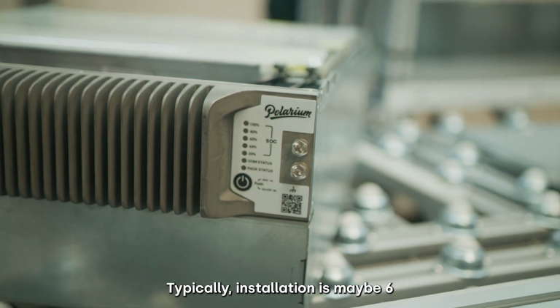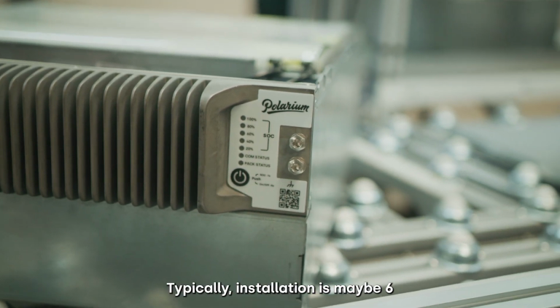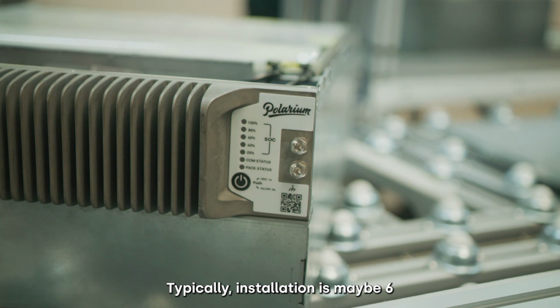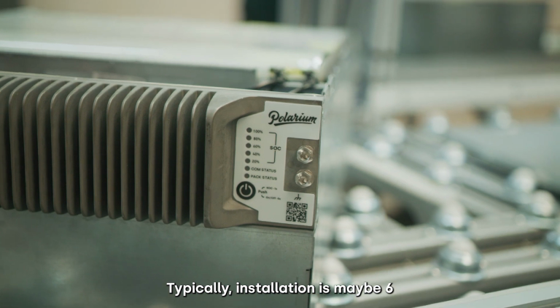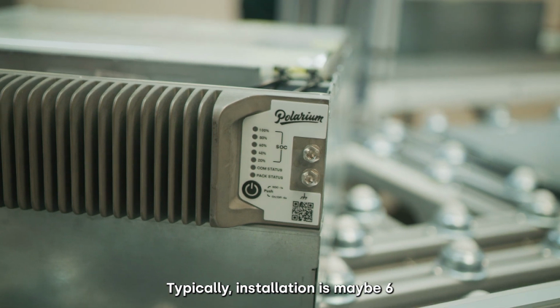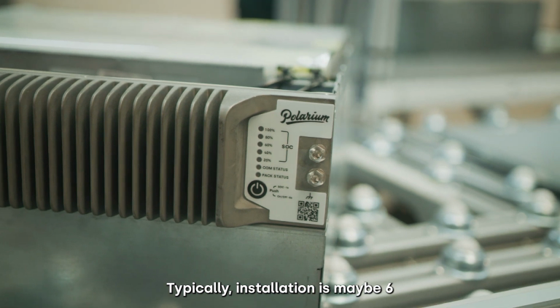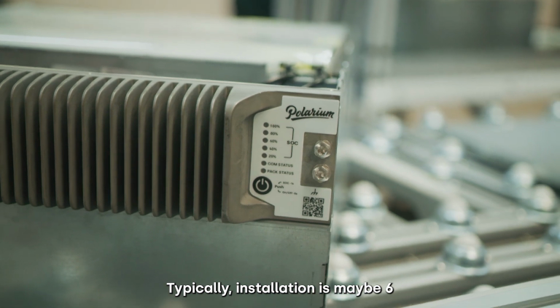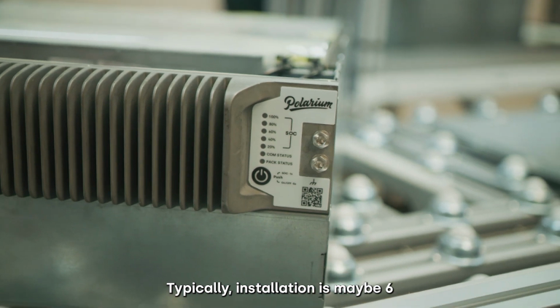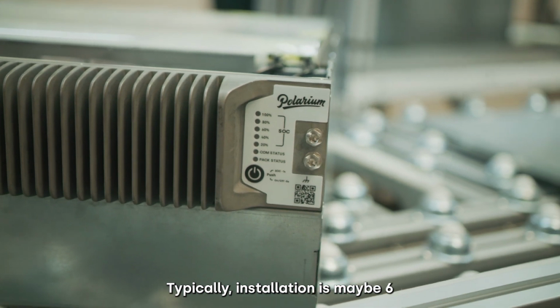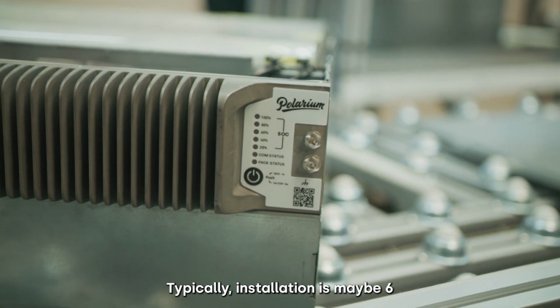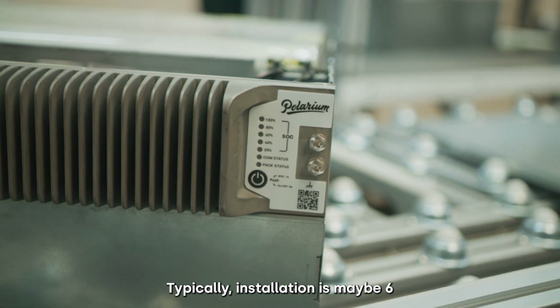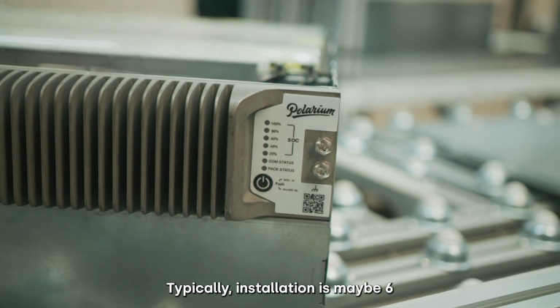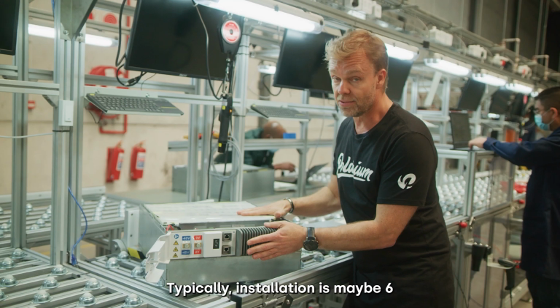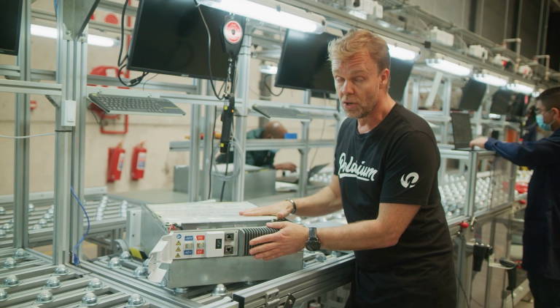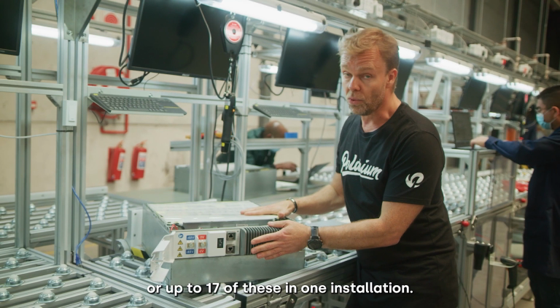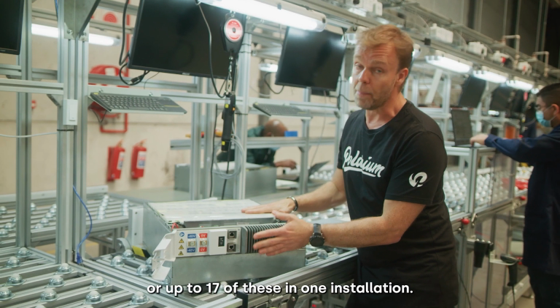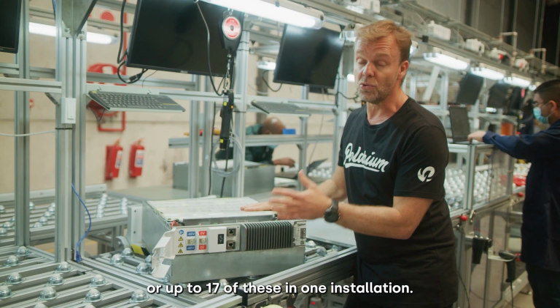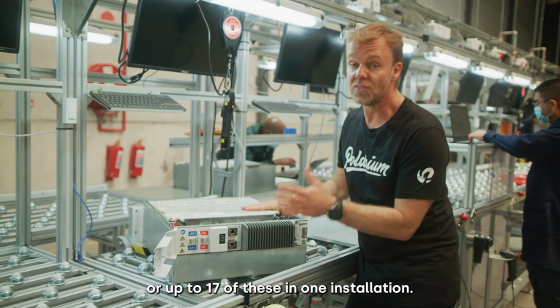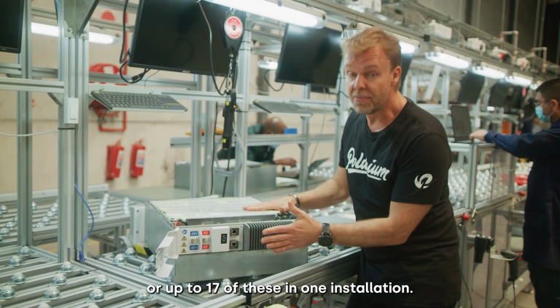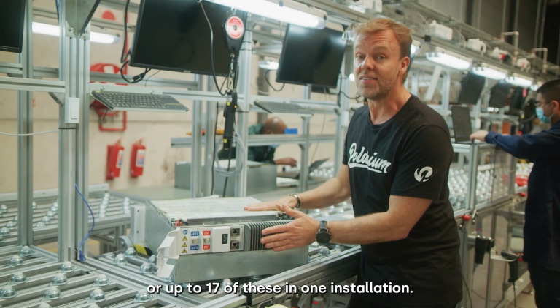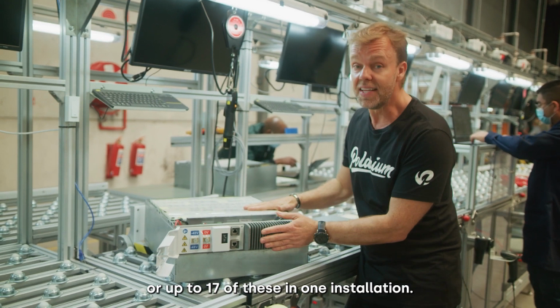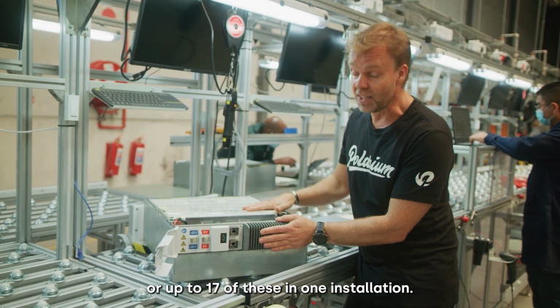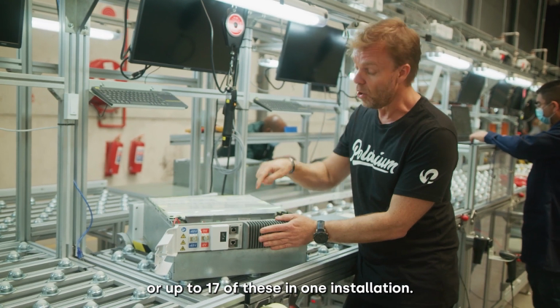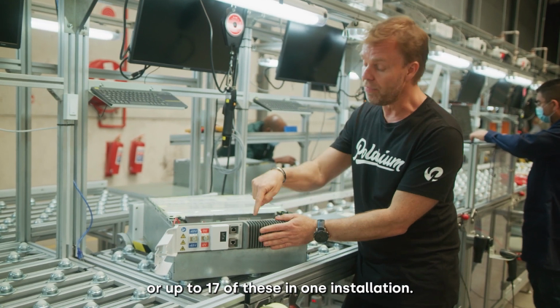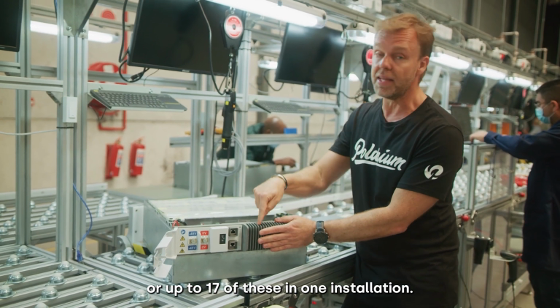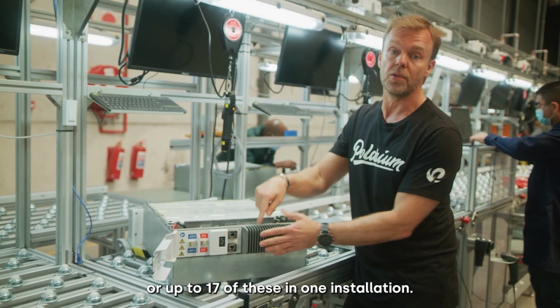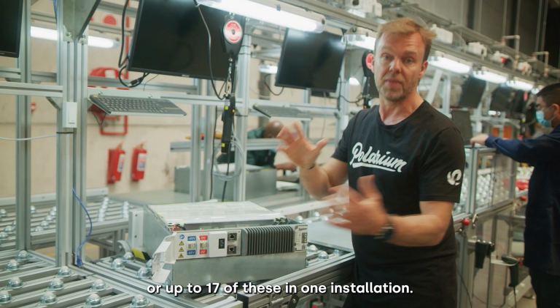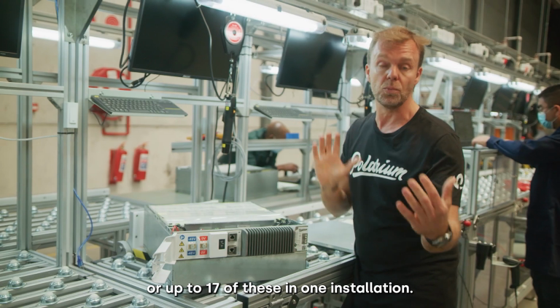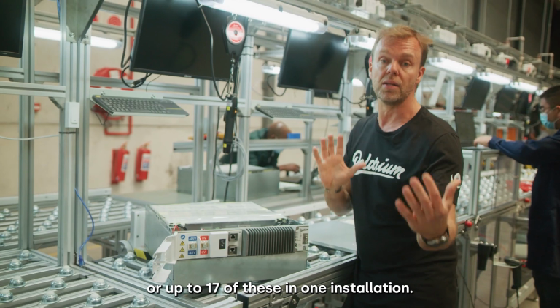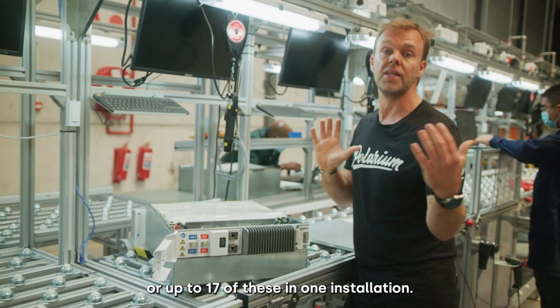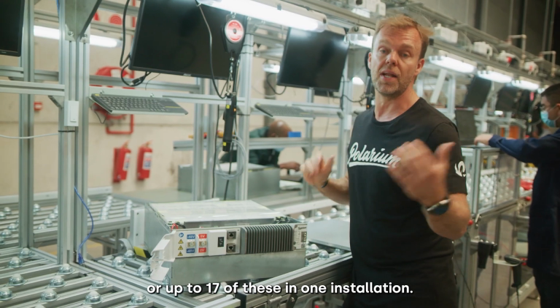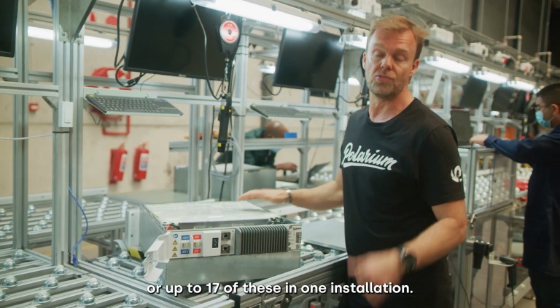Typically an installation has maybe six or up to 17 of these units in one installation.